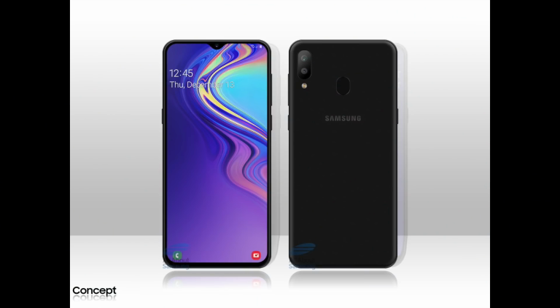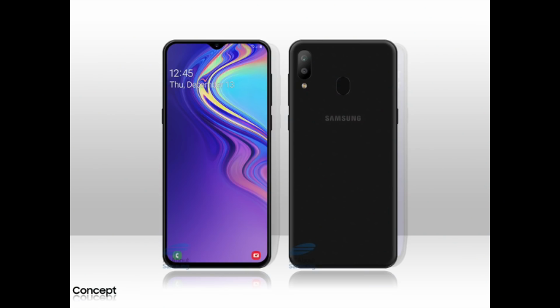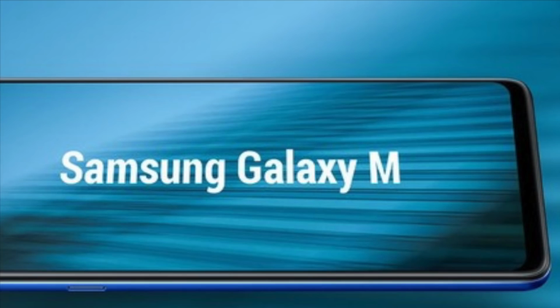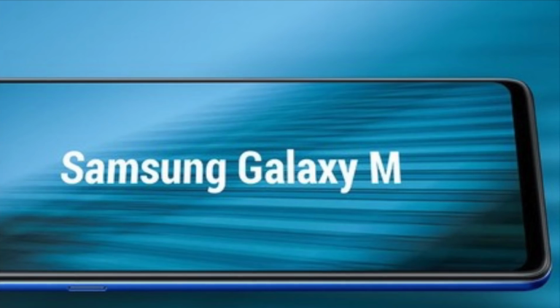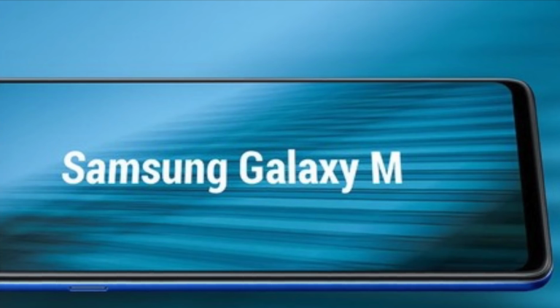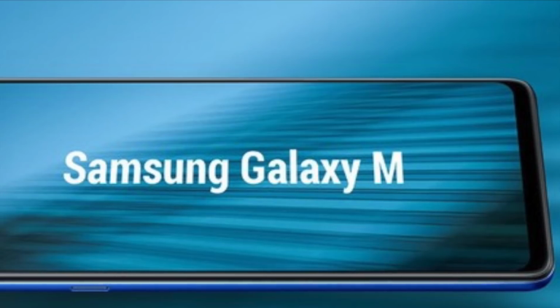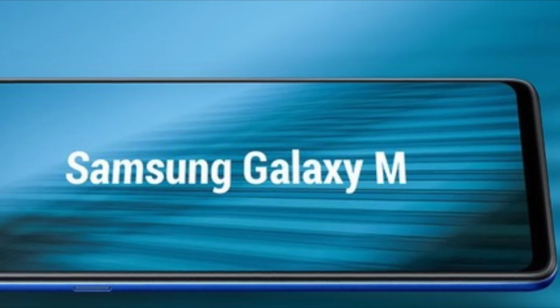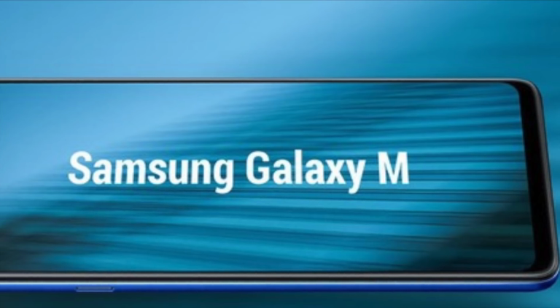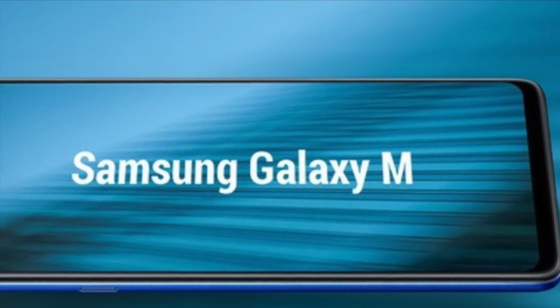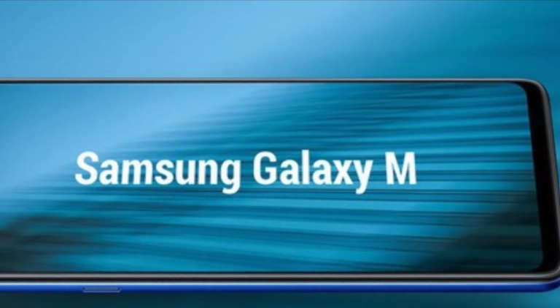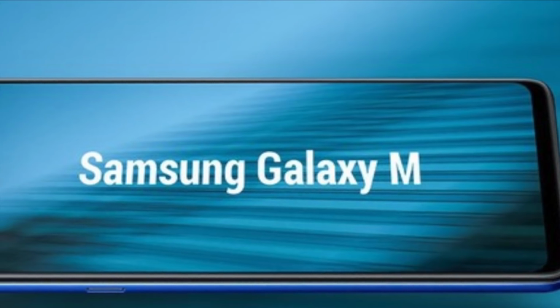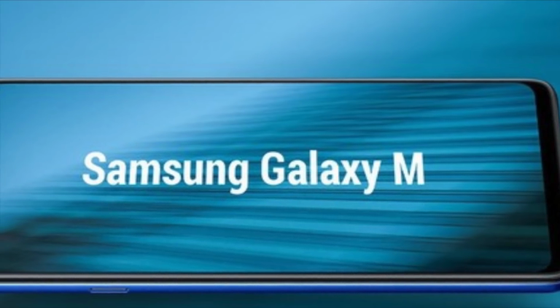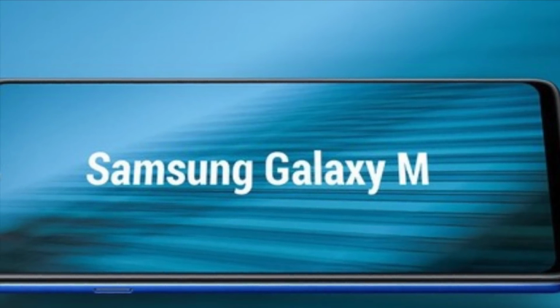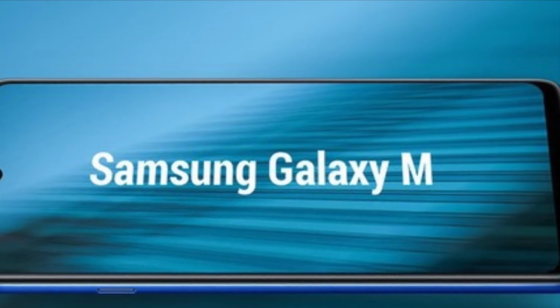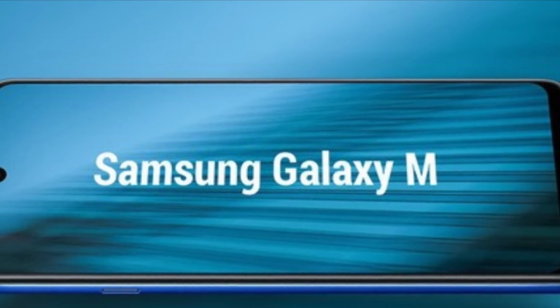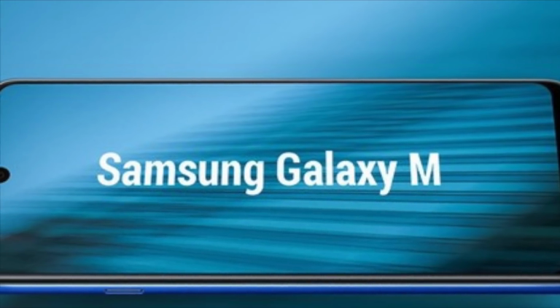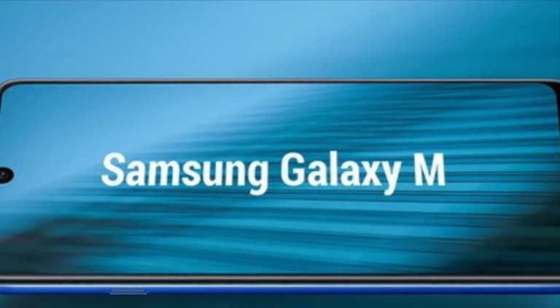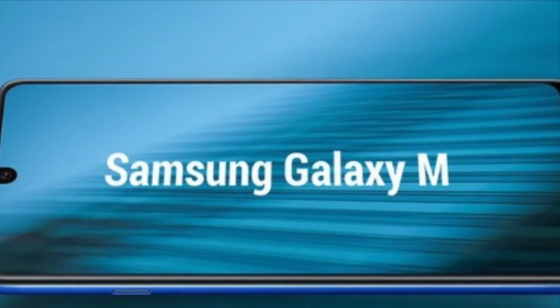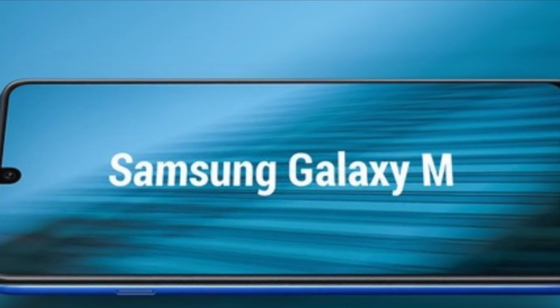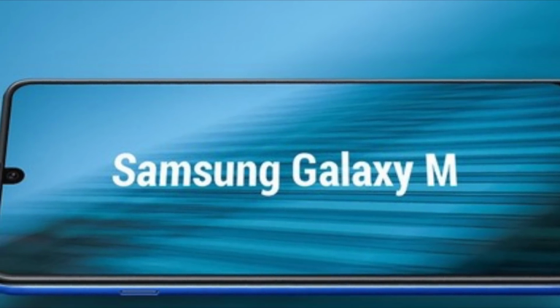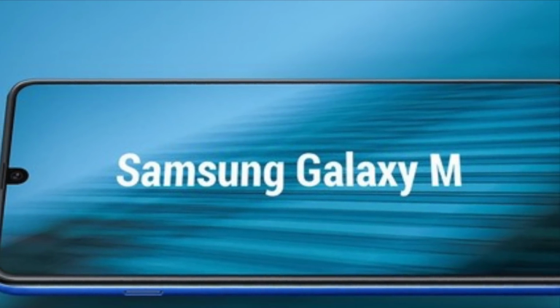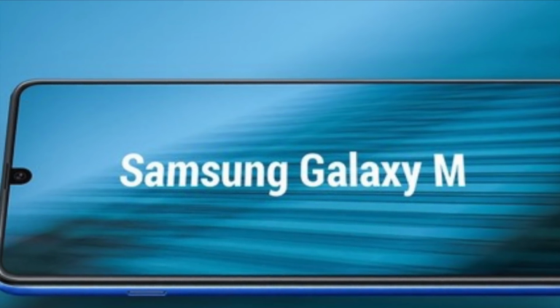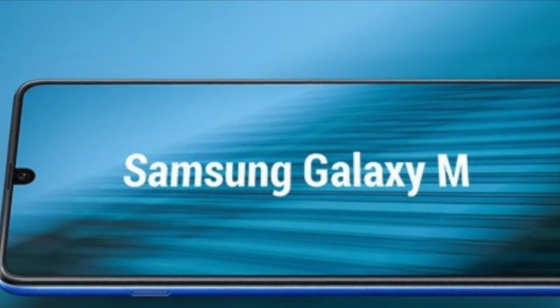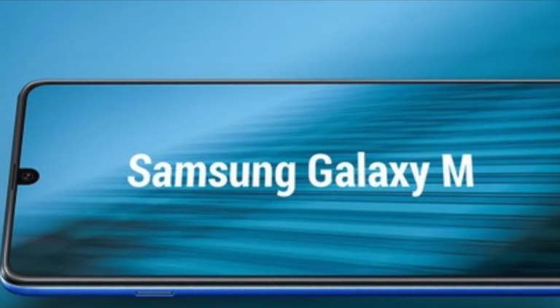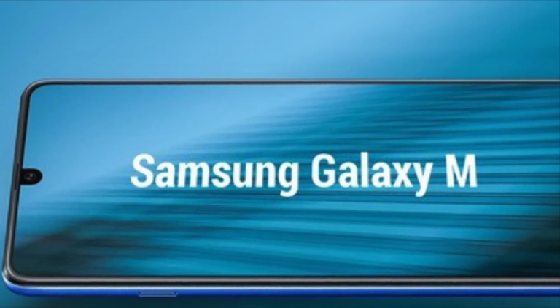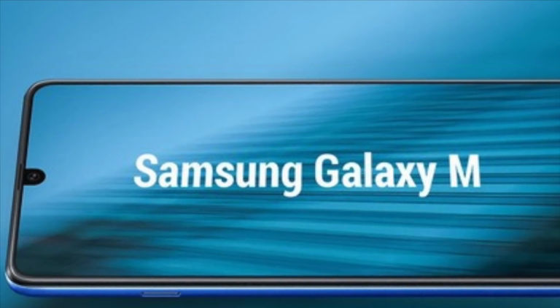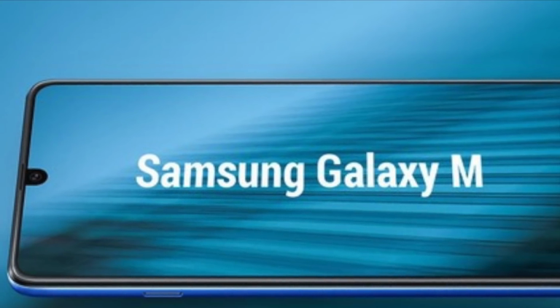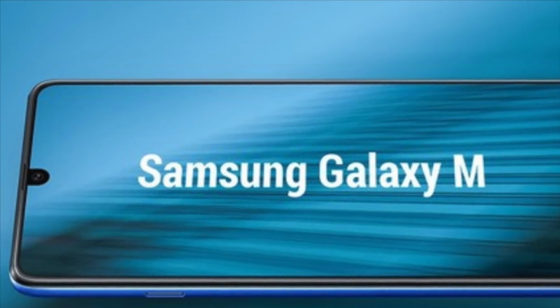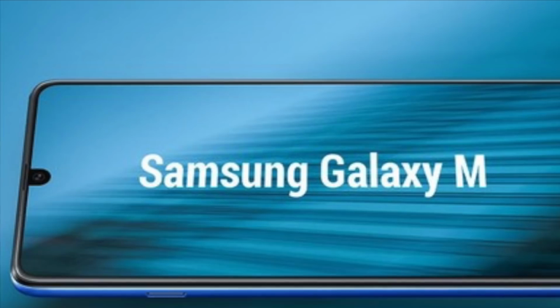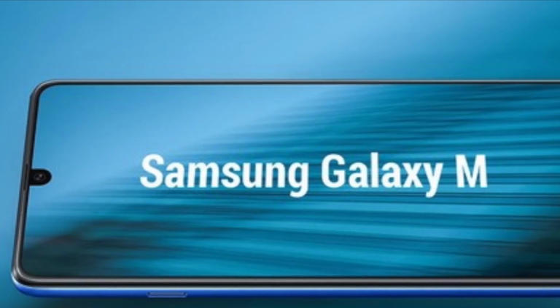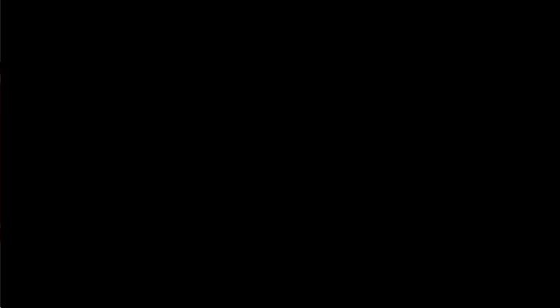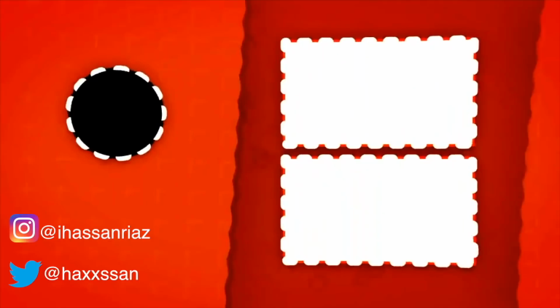So that's the first ever look of the upcoming Samsung Galaxy M20. What are your thoughts on this new design from Samsung? Let me know in the comments down below, and I'll catch you in the next one — peace out.